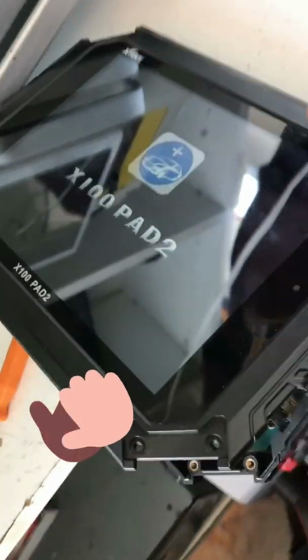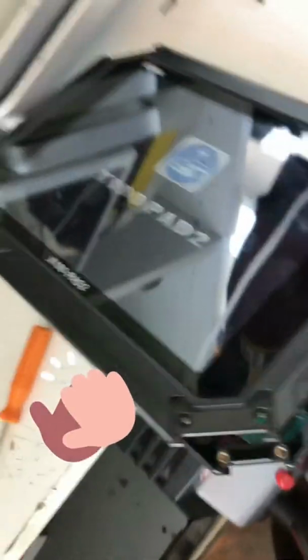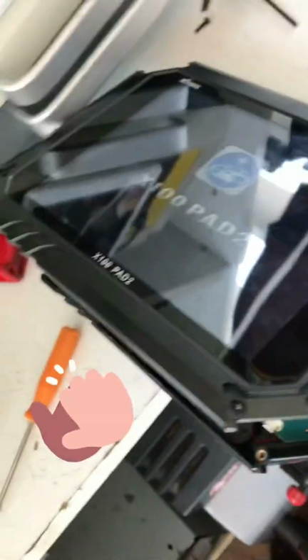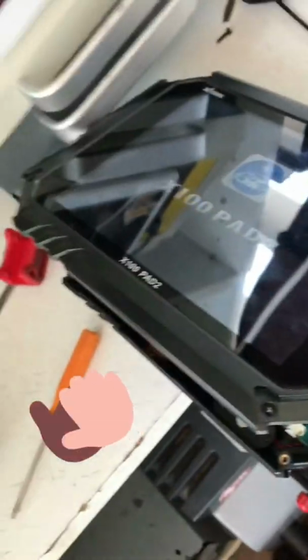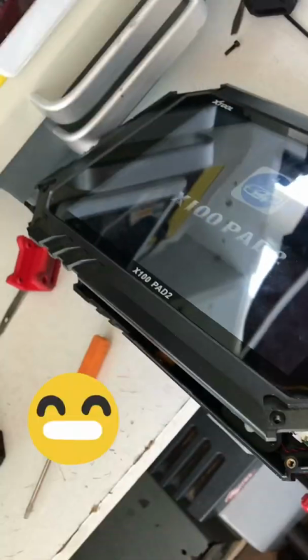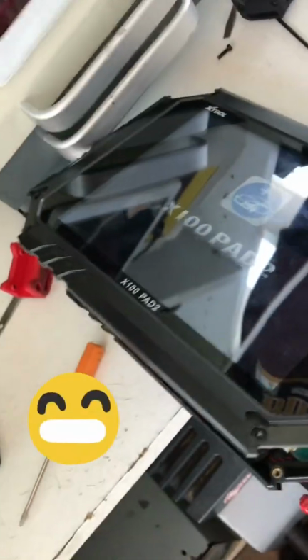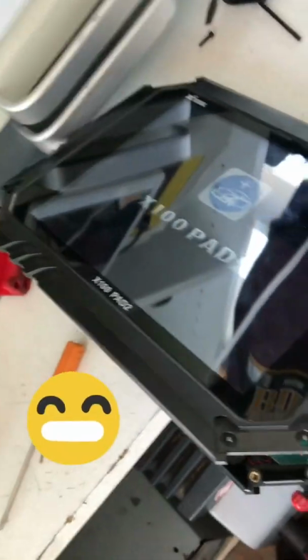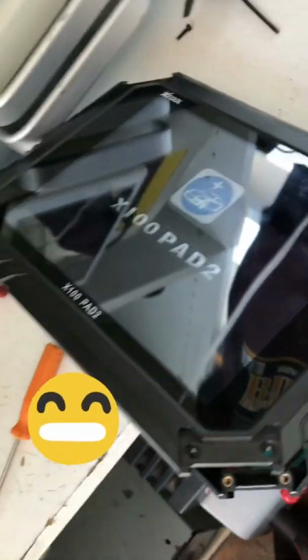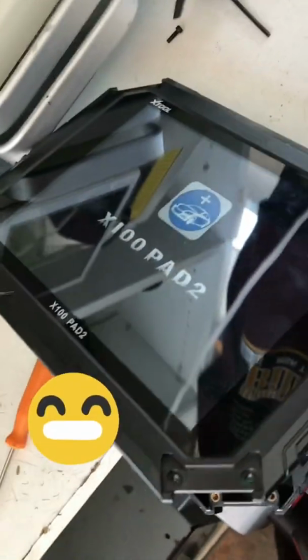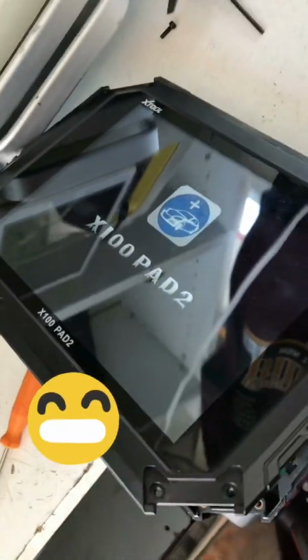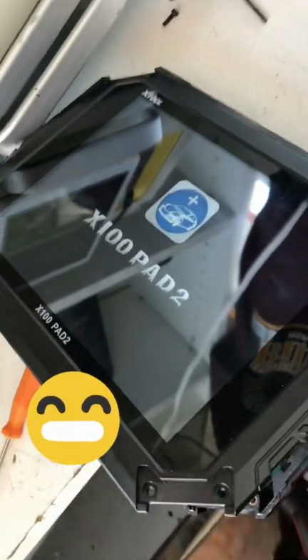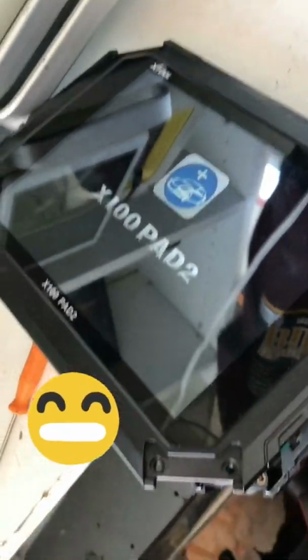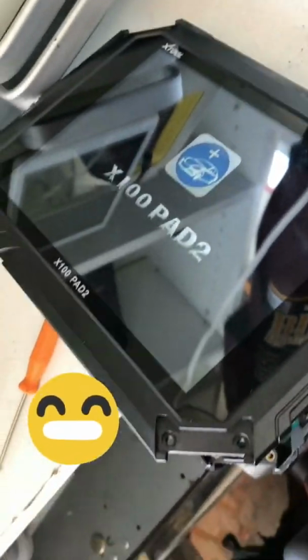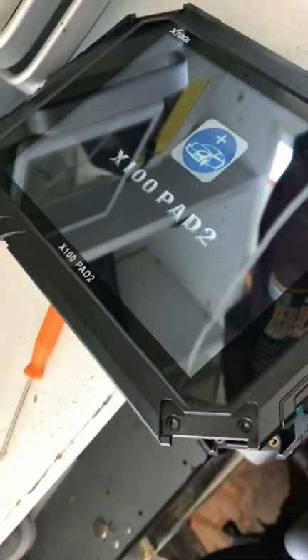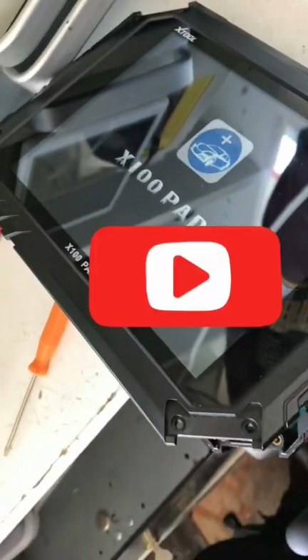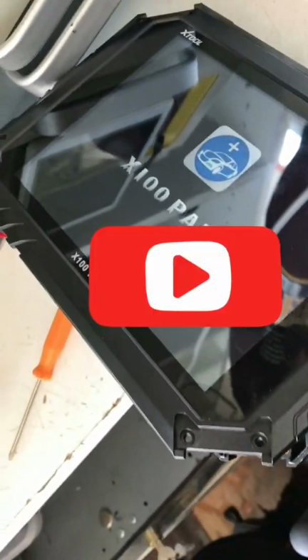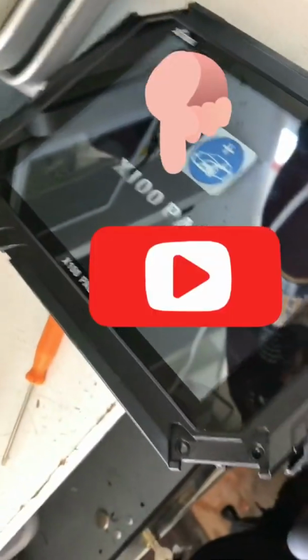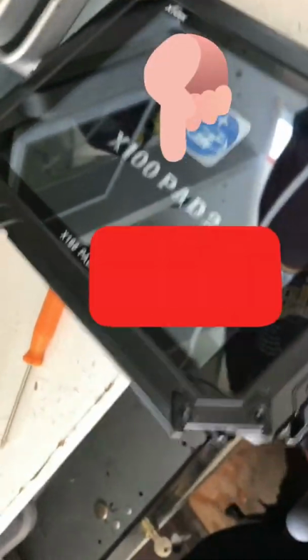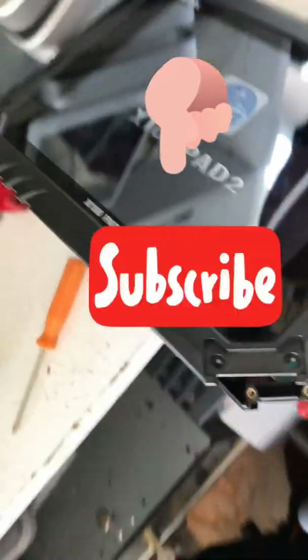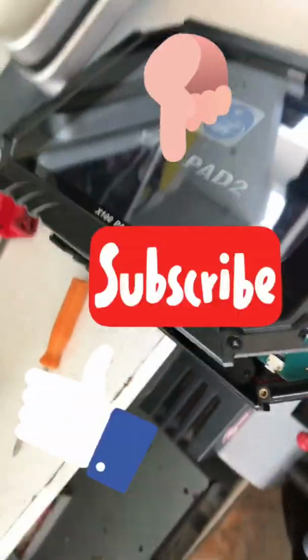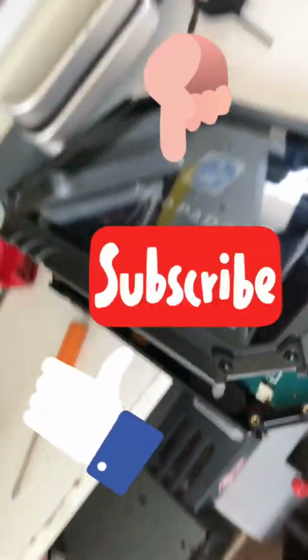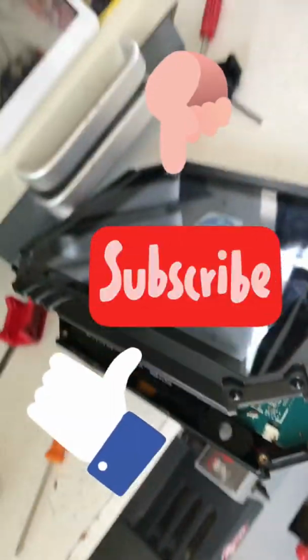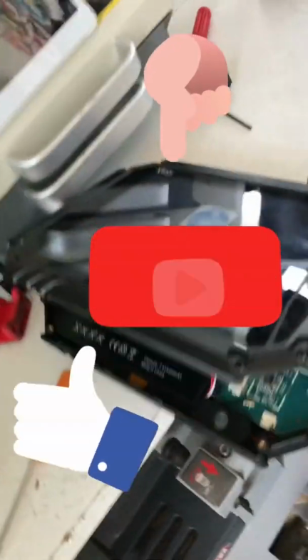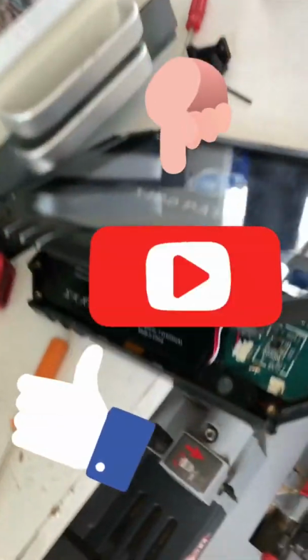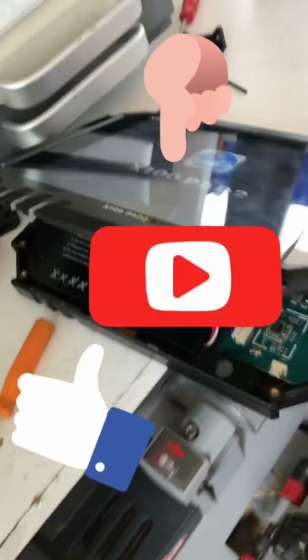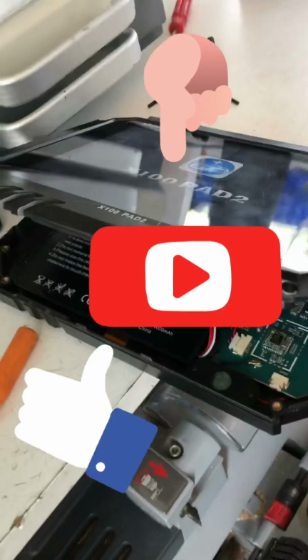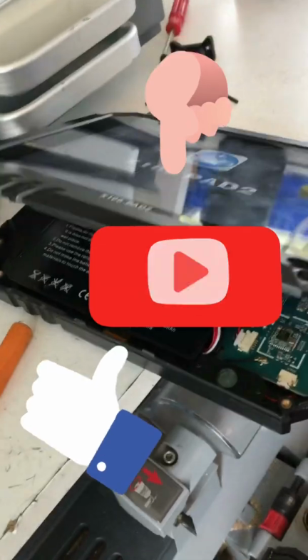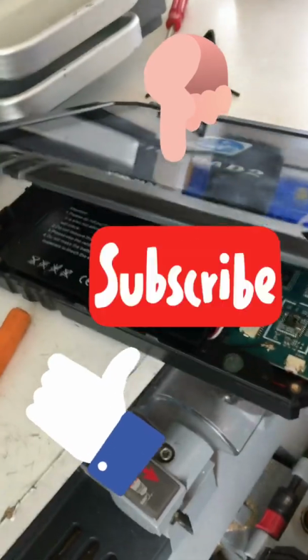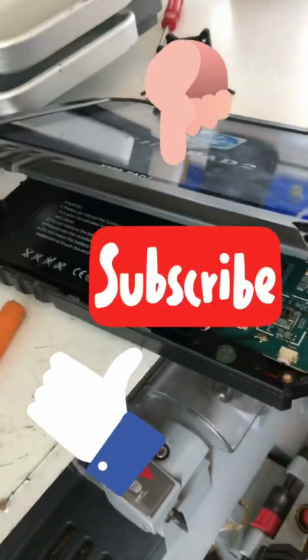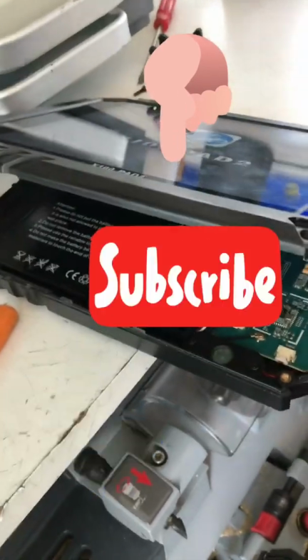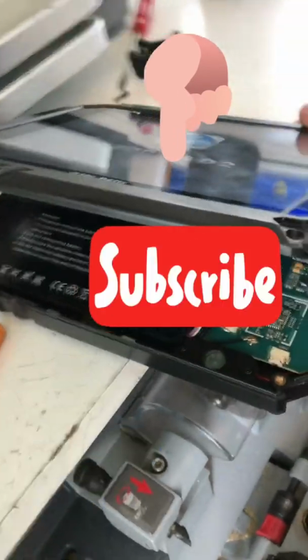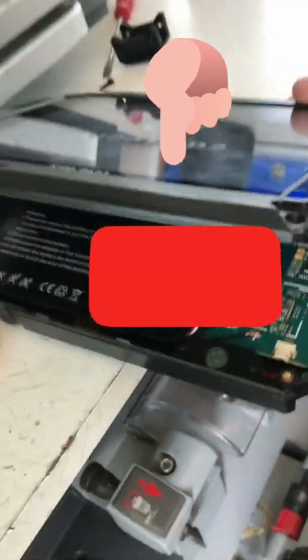If this helped you out, subscribe to my channel and hit the like button.